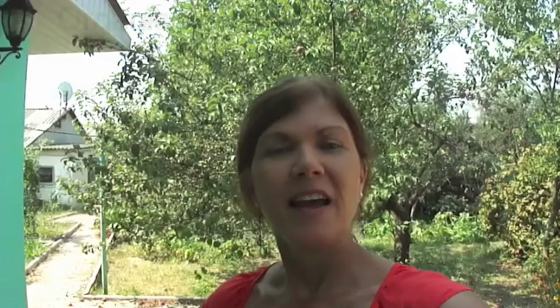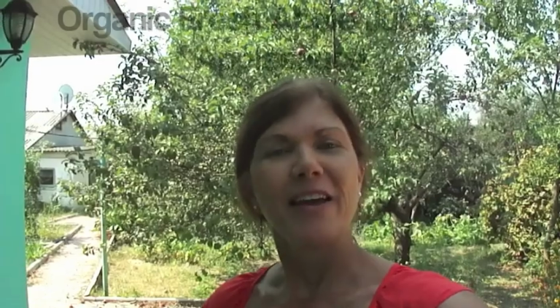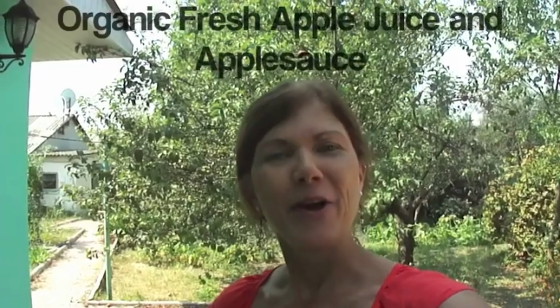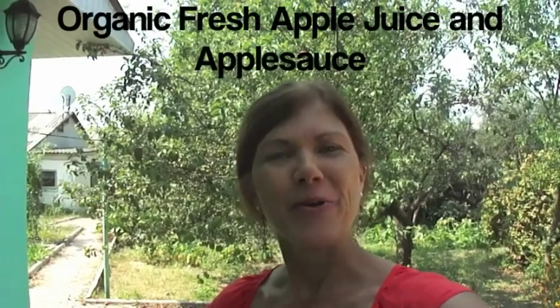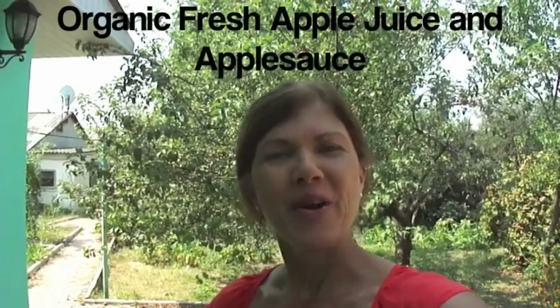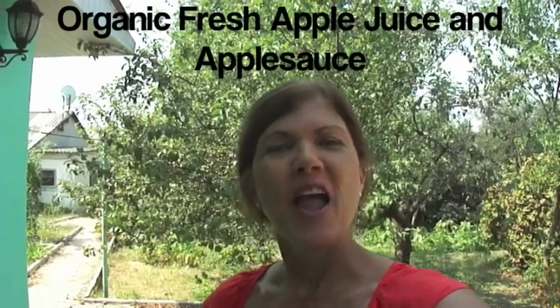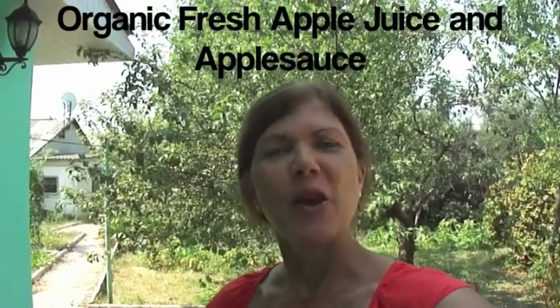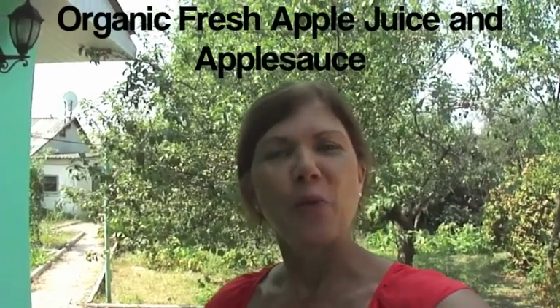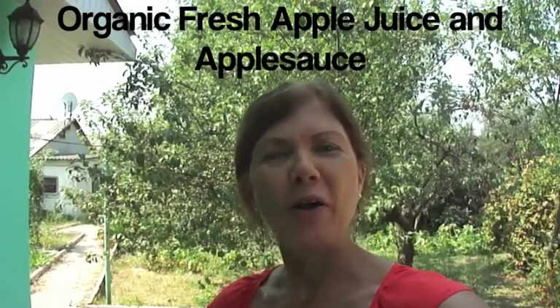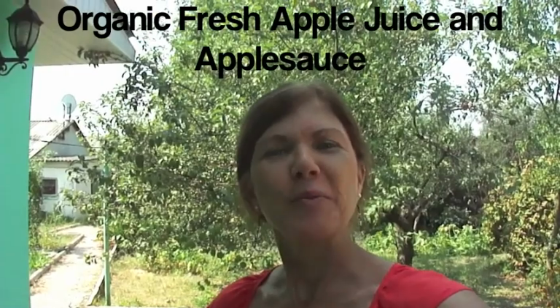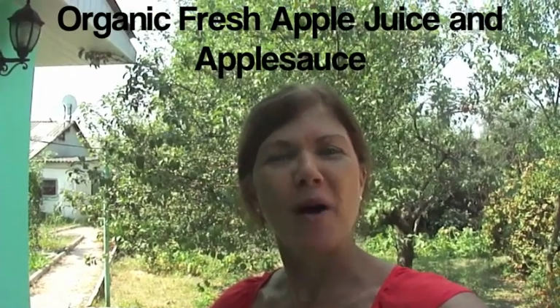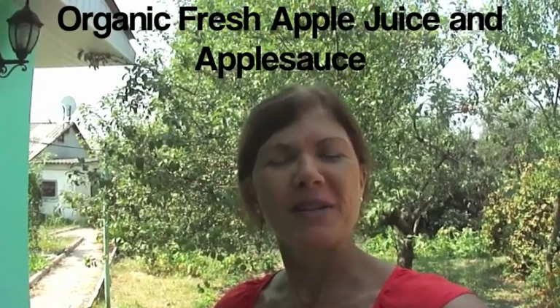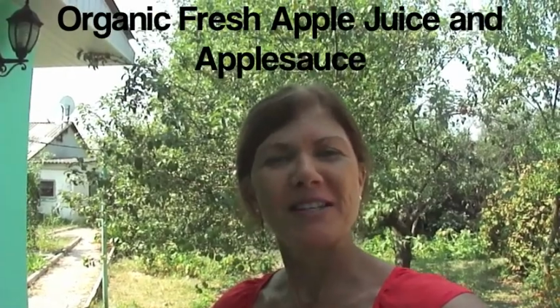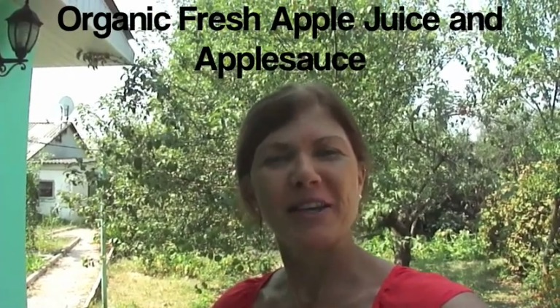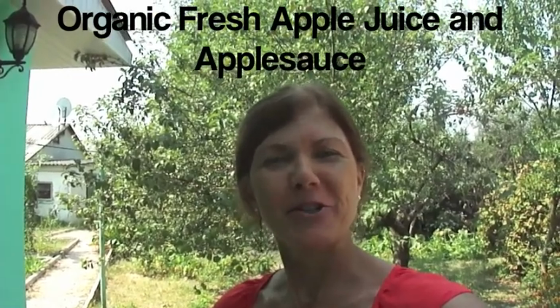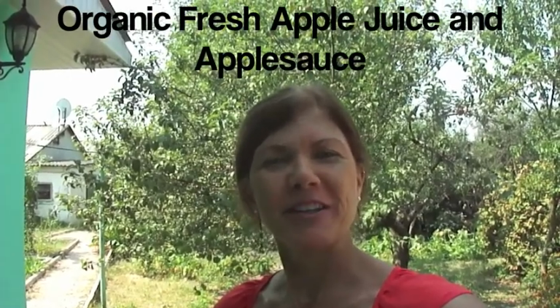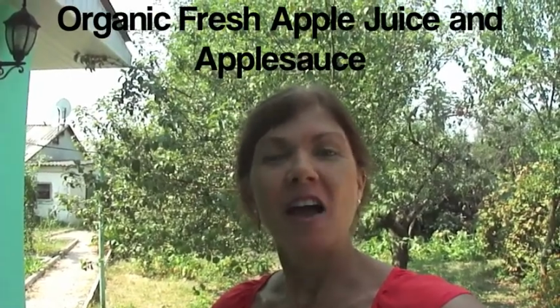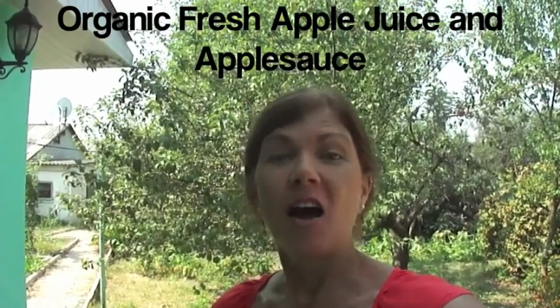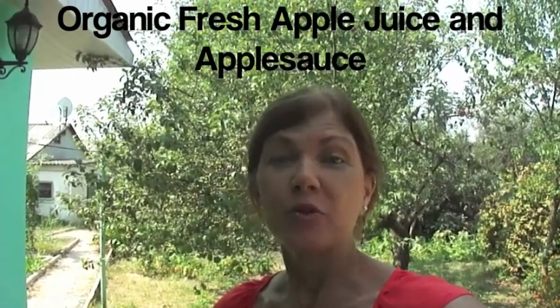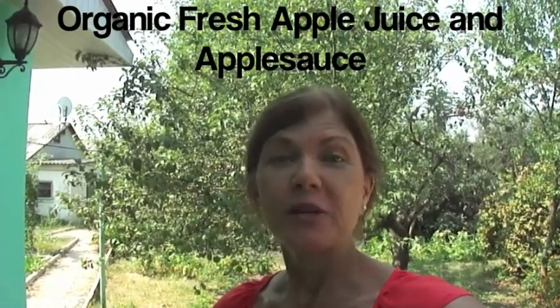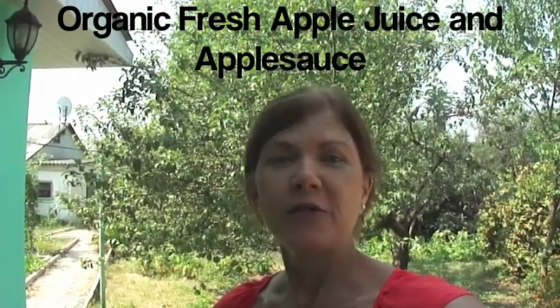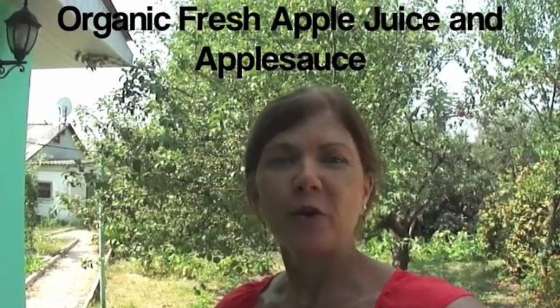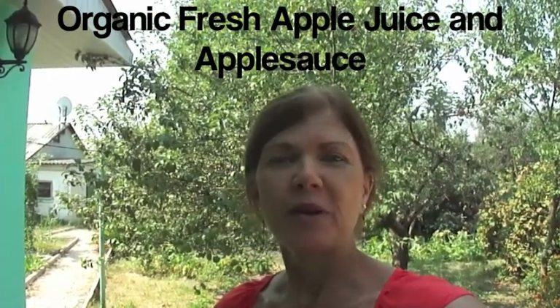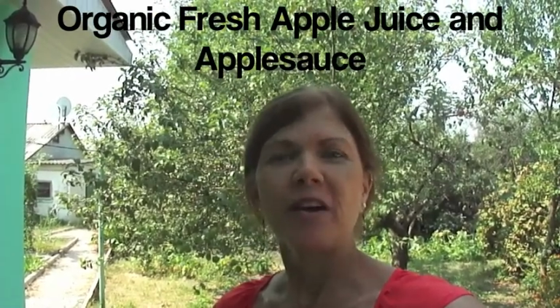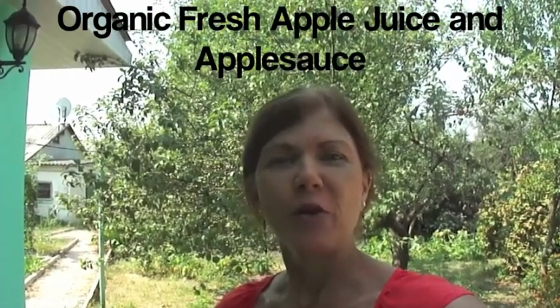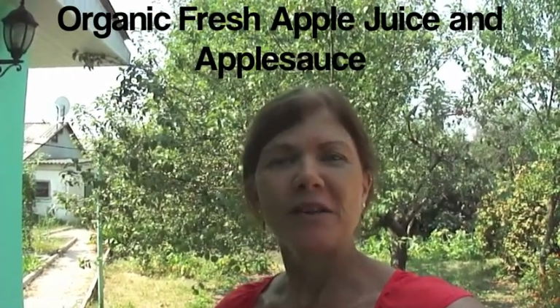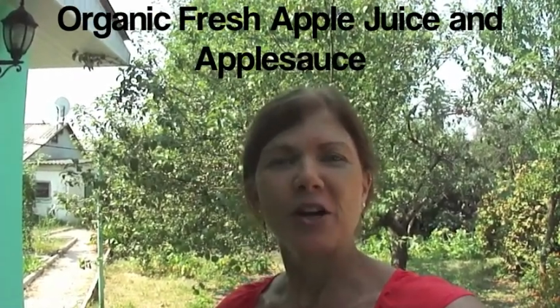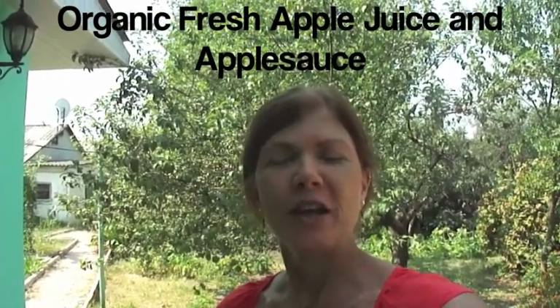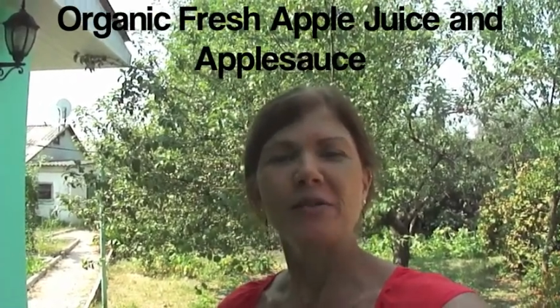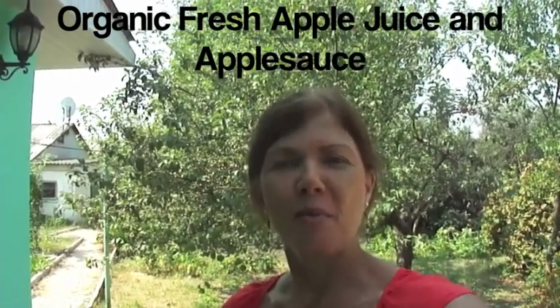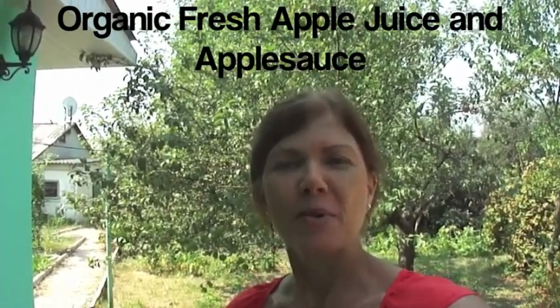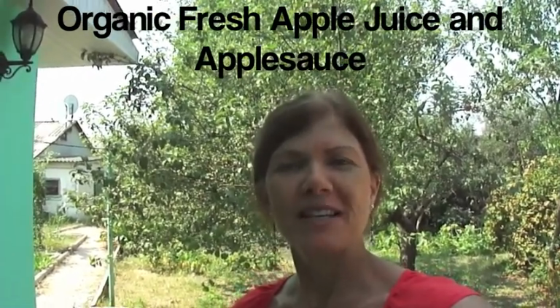Hello, and welcome to Mama T's Kitchen. I'm Teresa Fillman, otherwise known as Mama T.